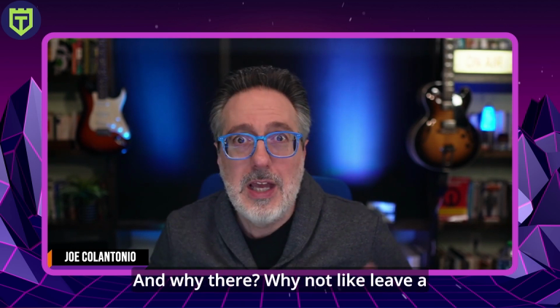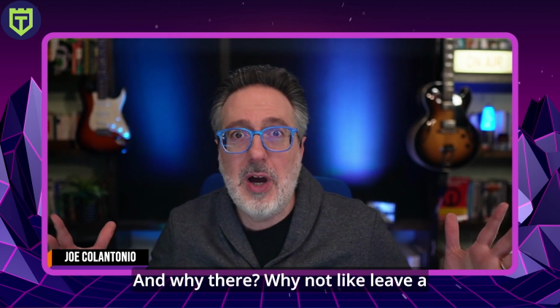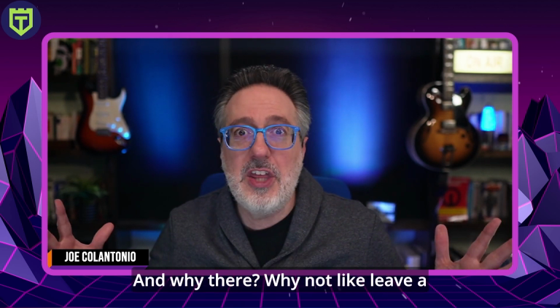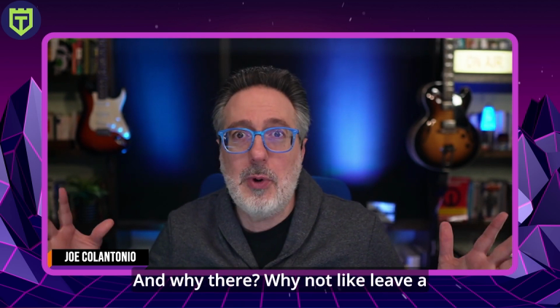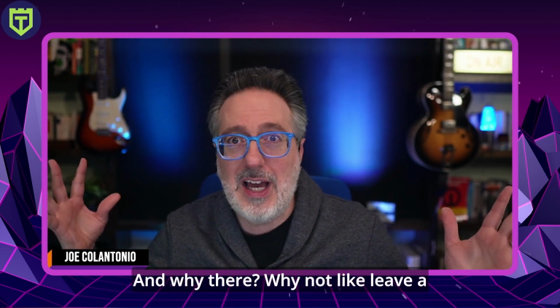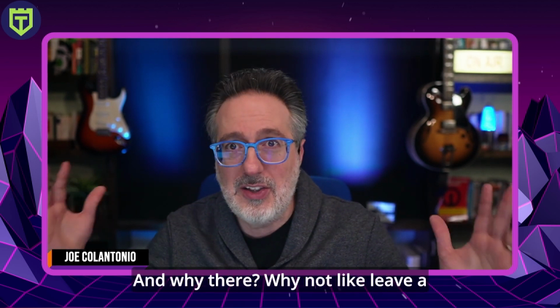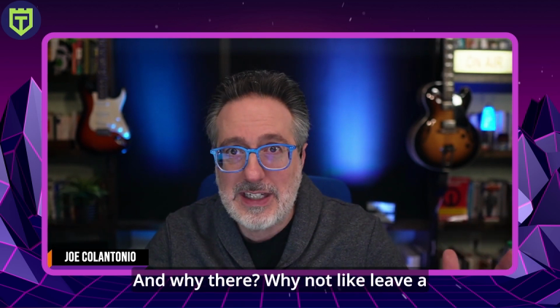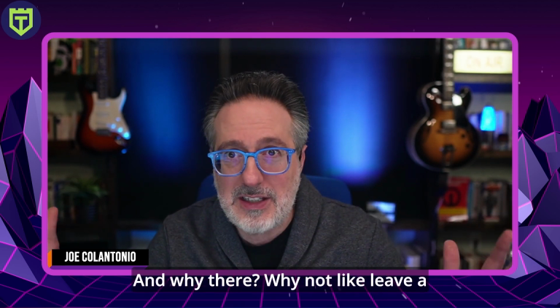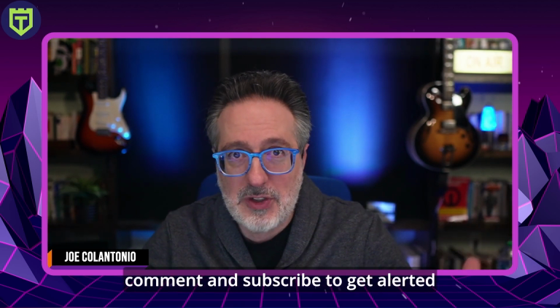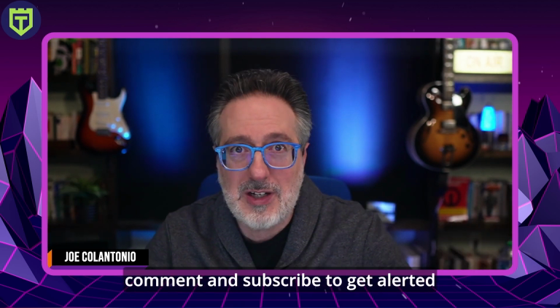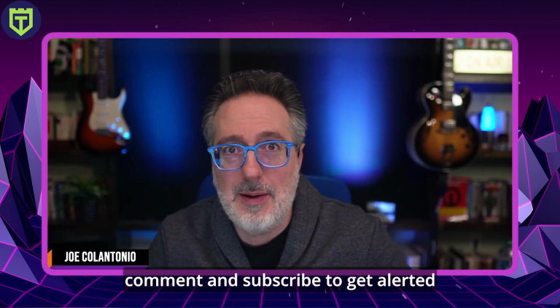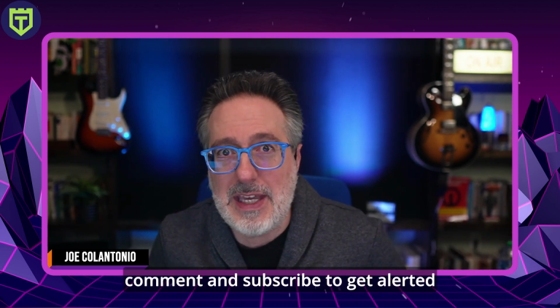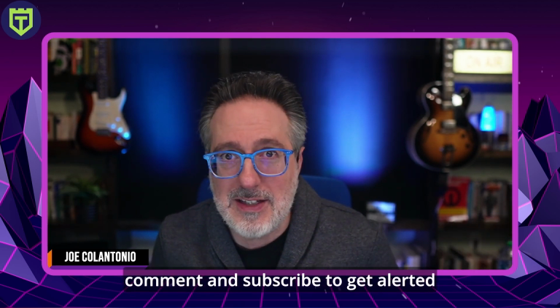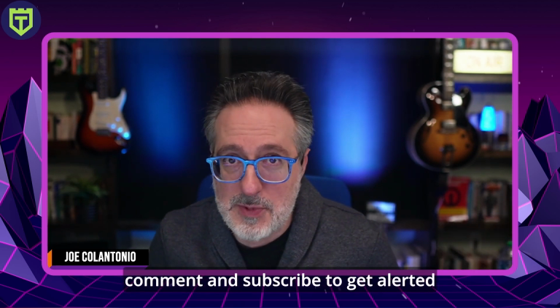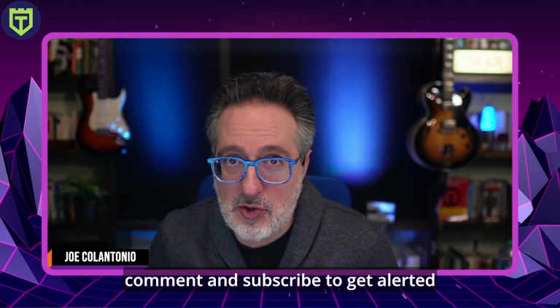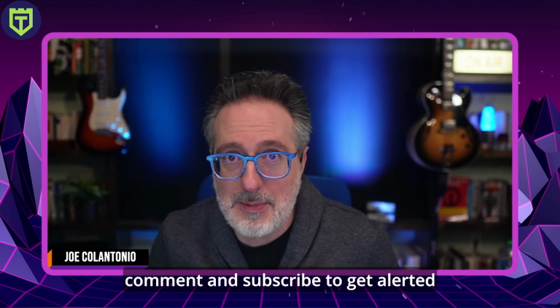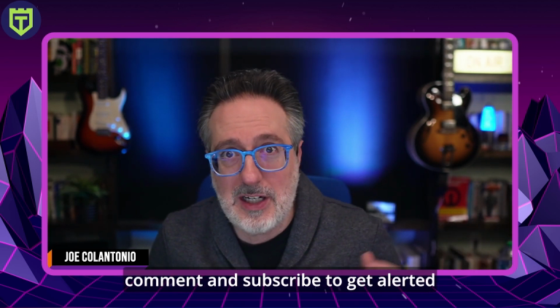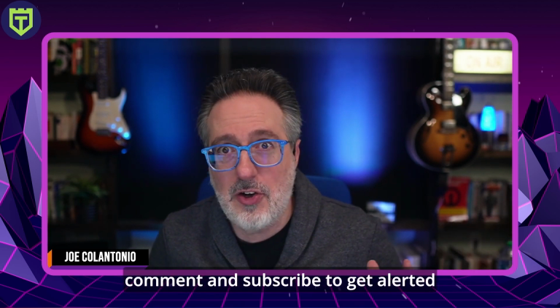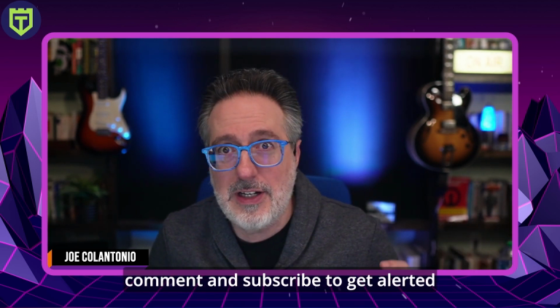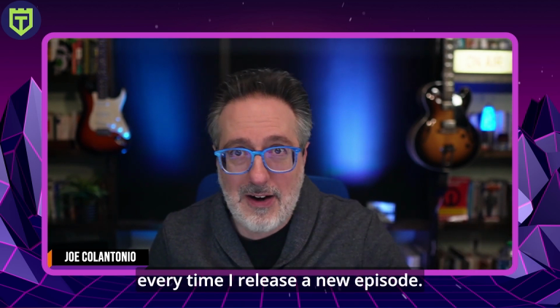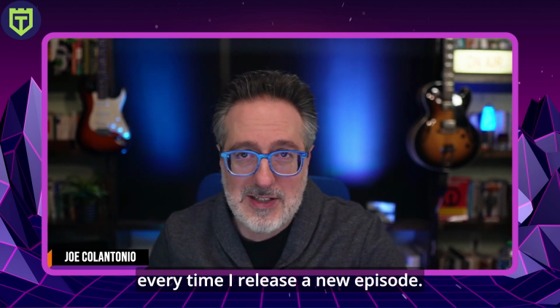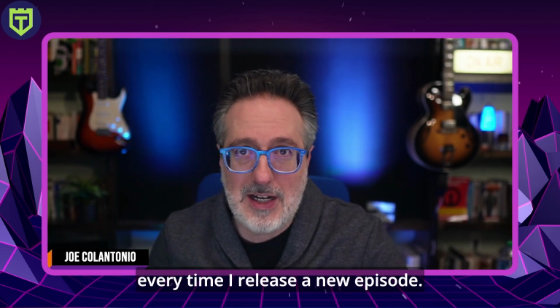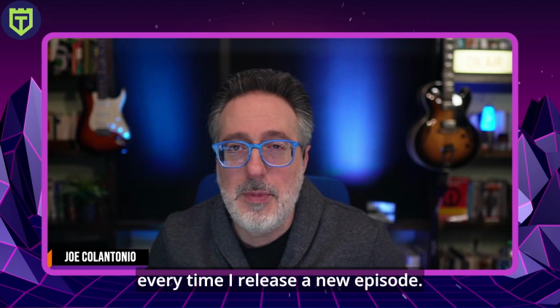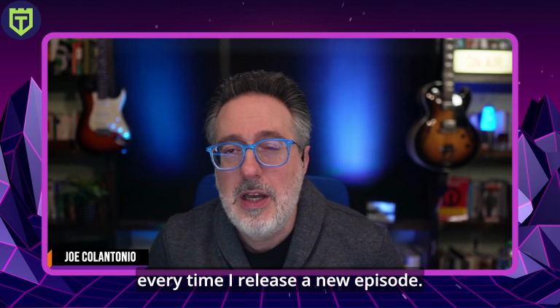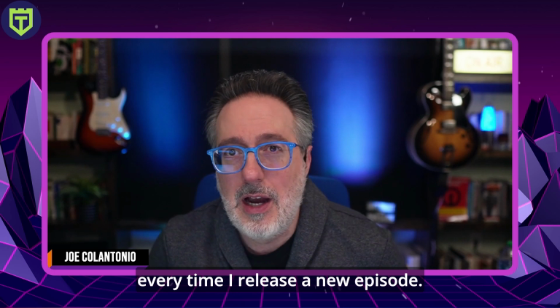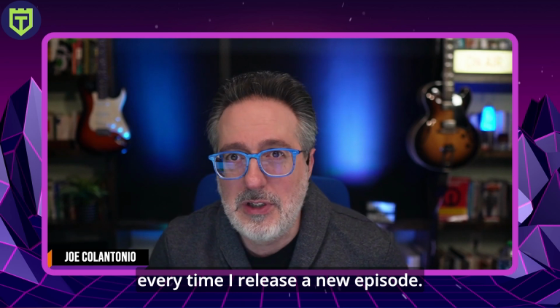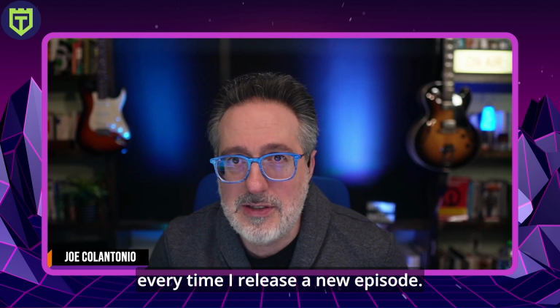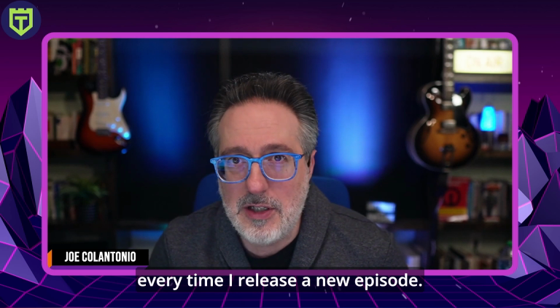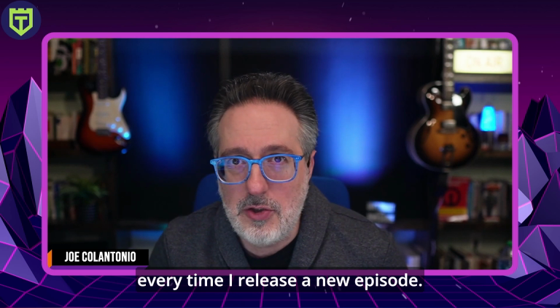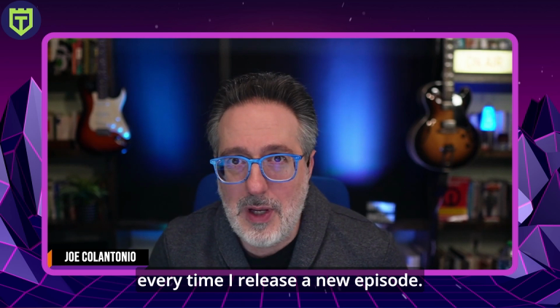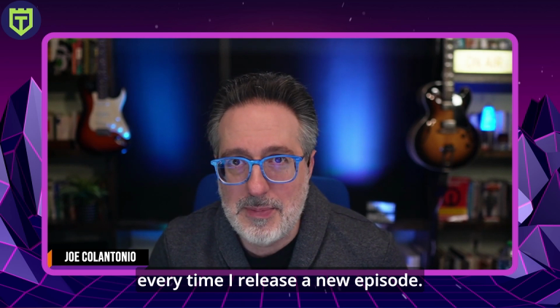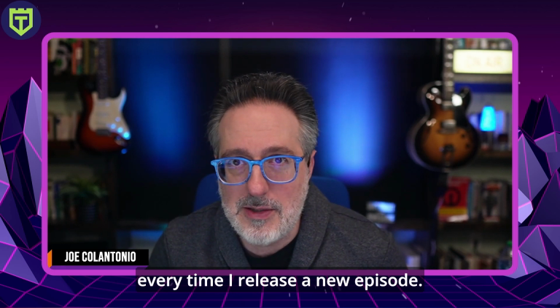And while you're there, why not like, leave a comment, and subscribe to get alerted every time I release a new episode.